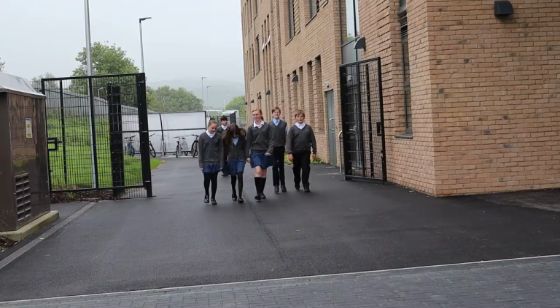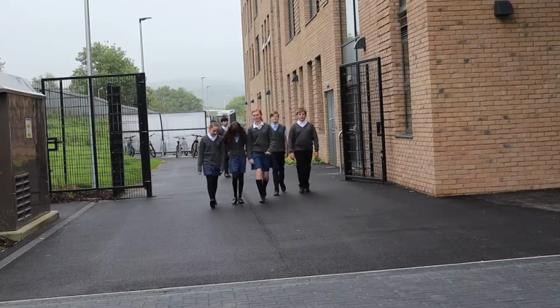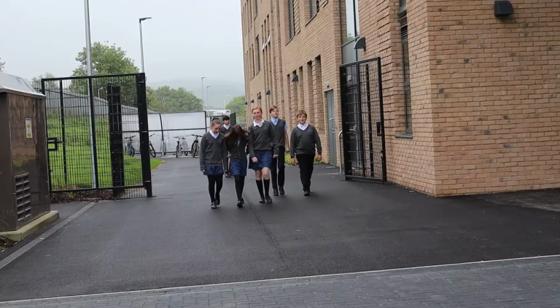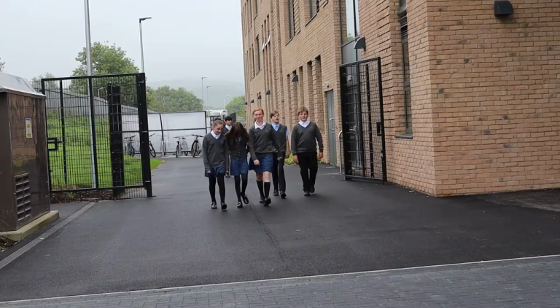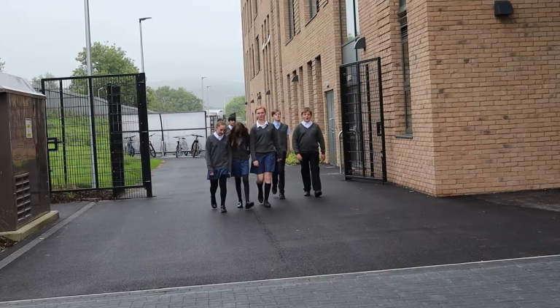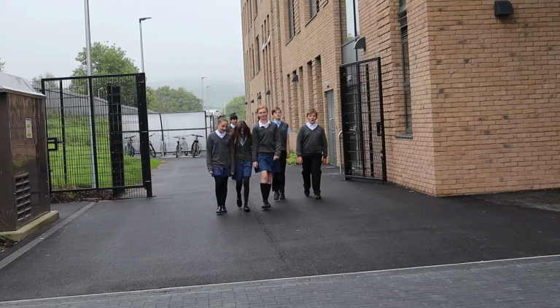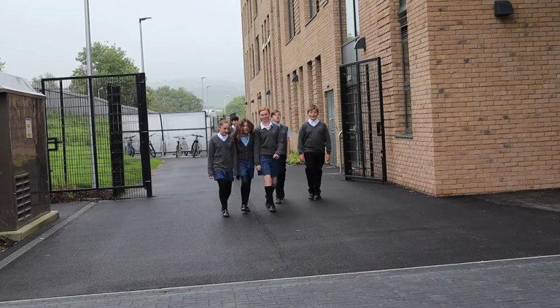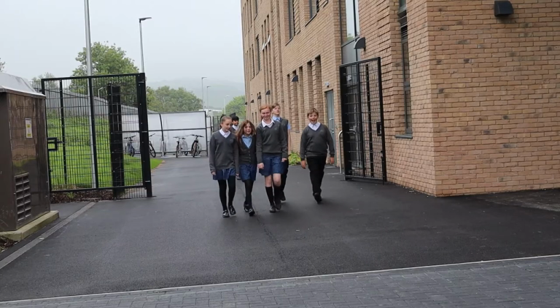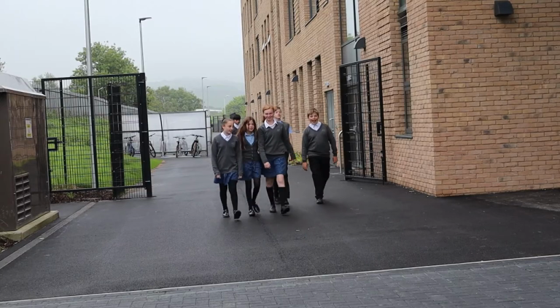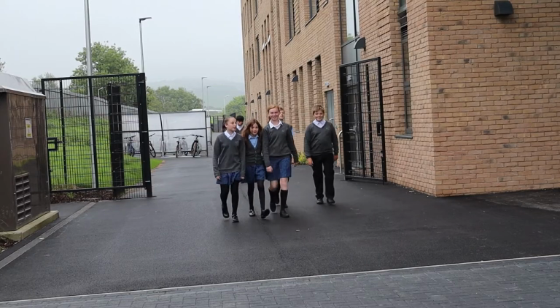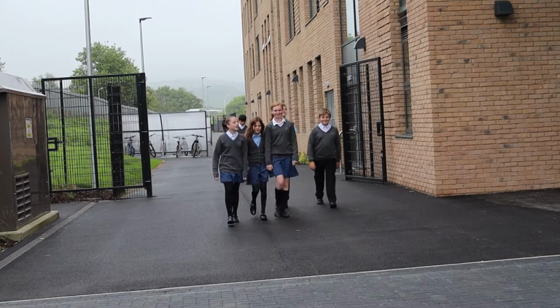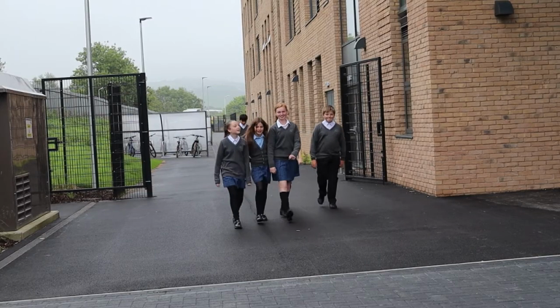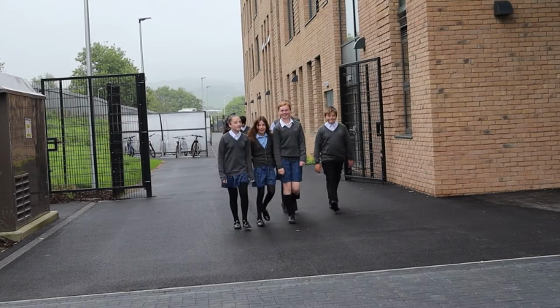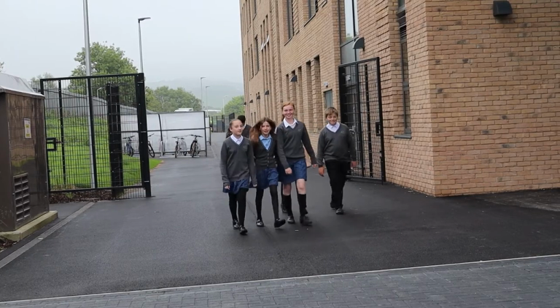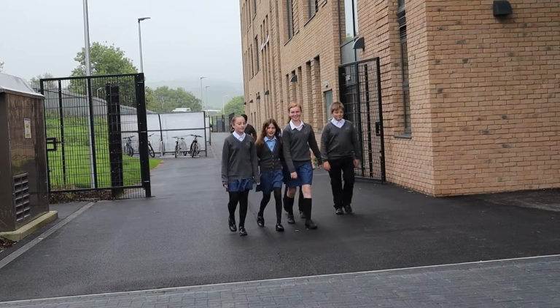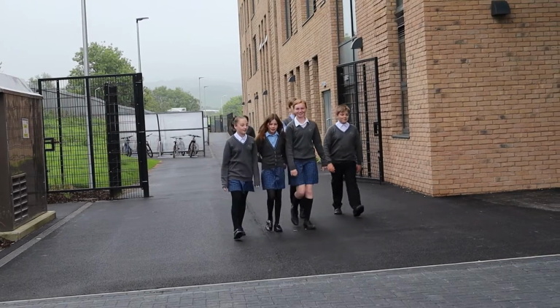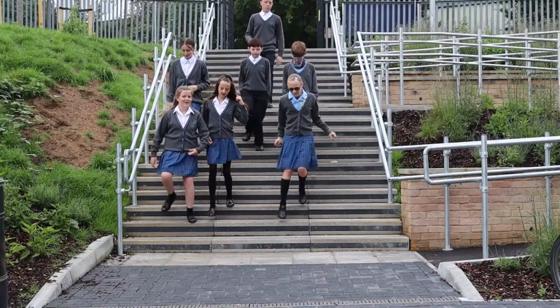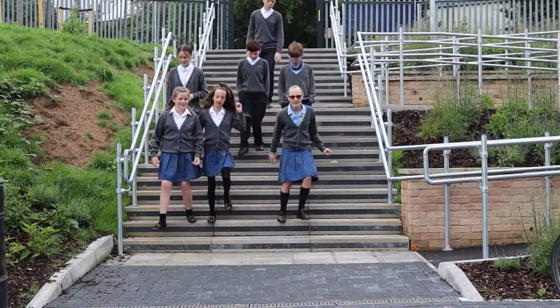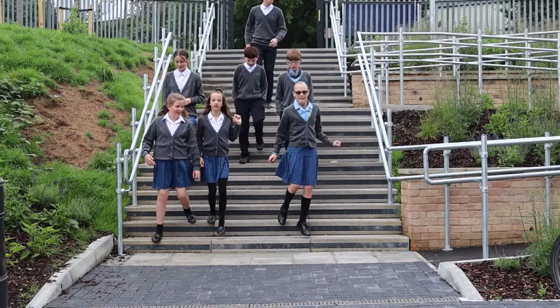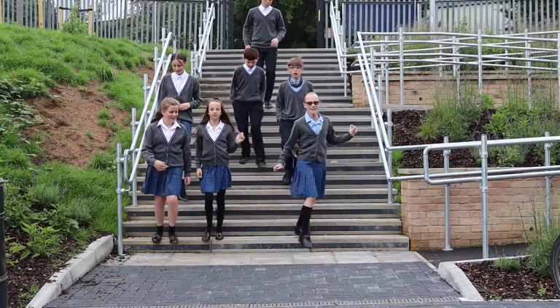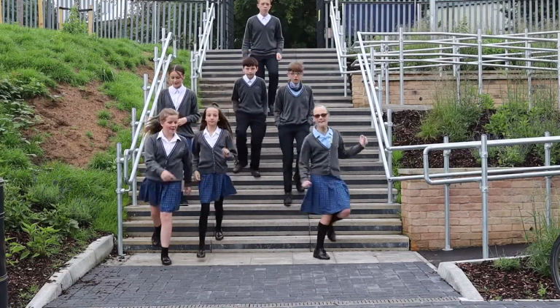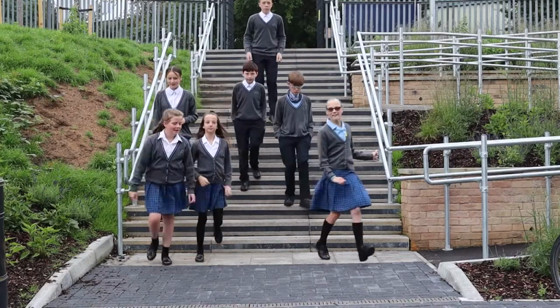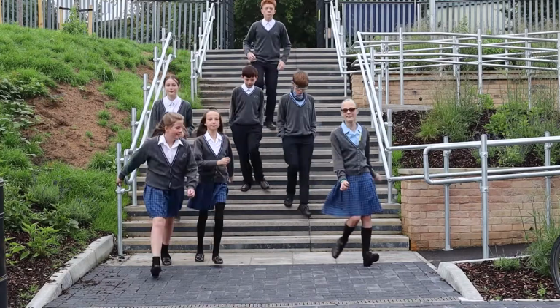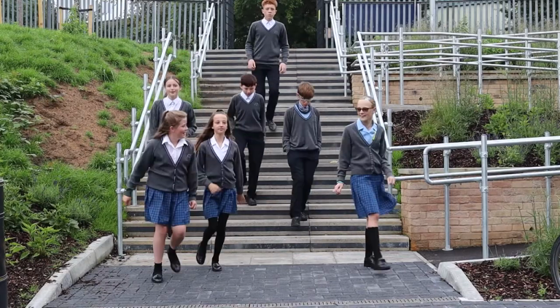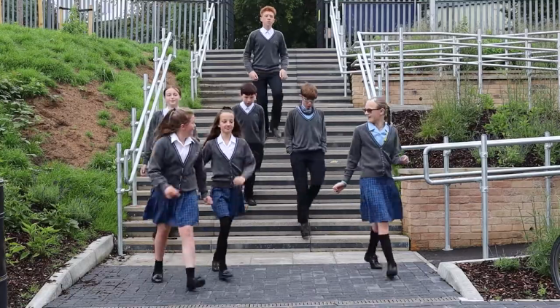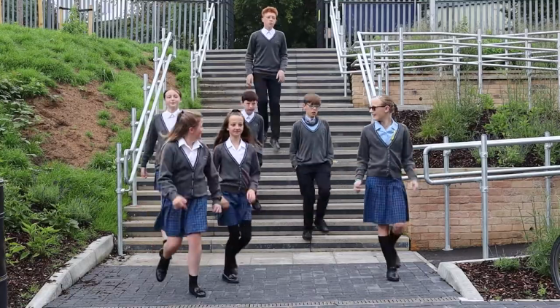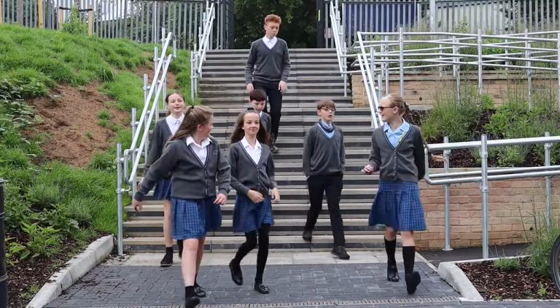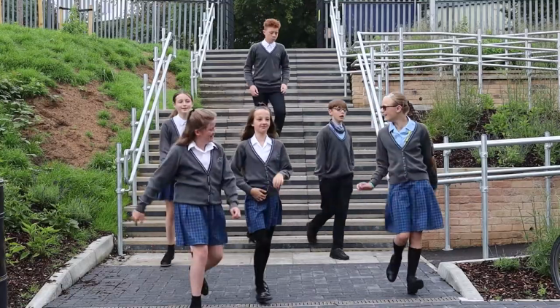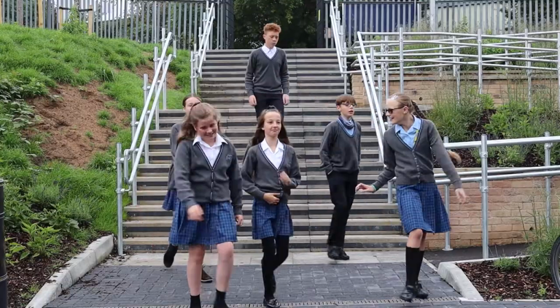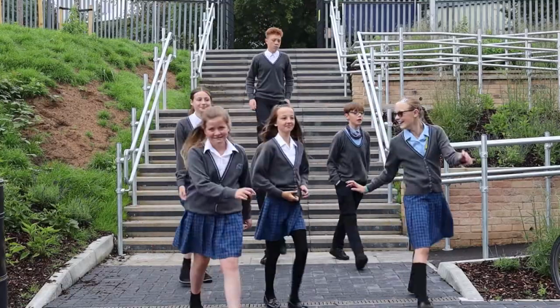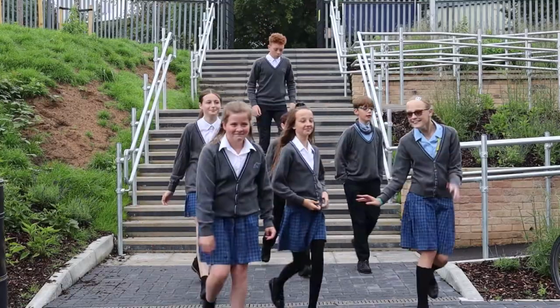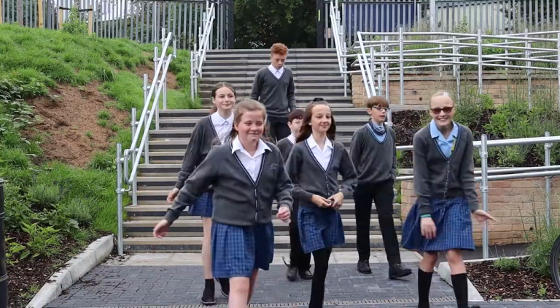Welcome to Turner Free School. This is the entrance where all the students will walk in.